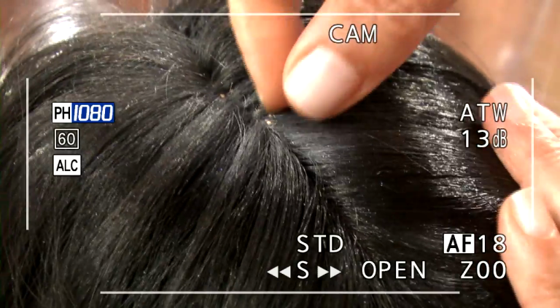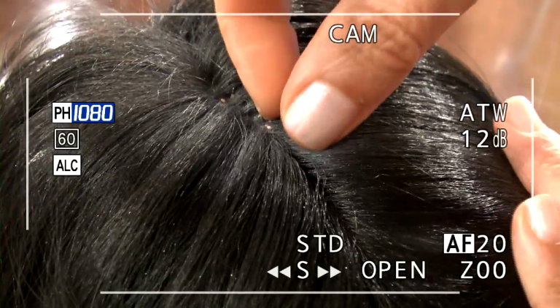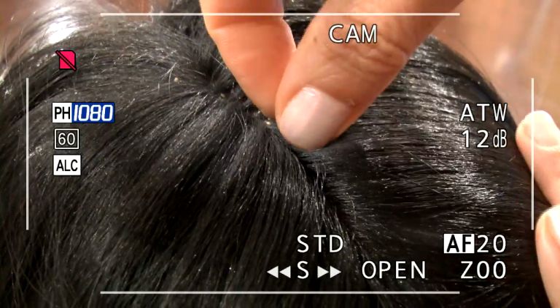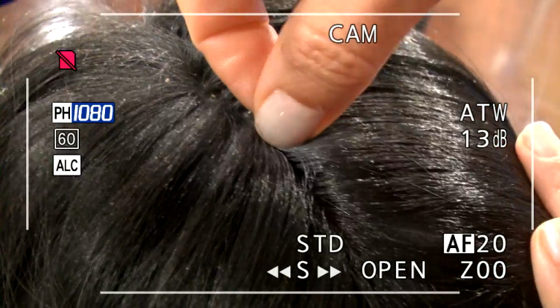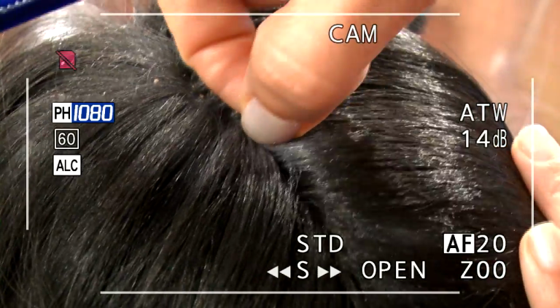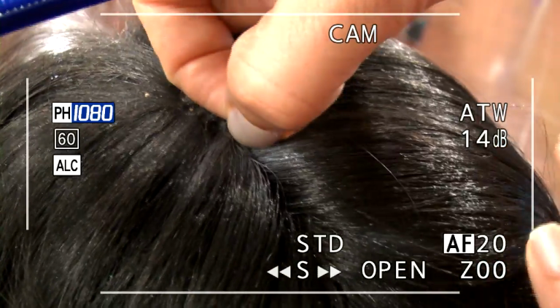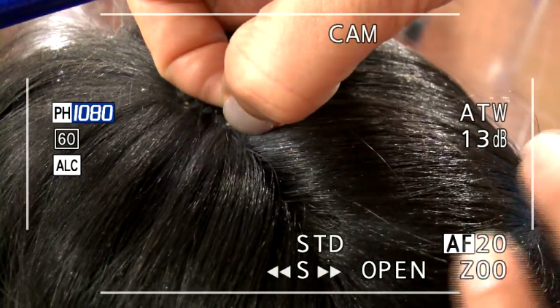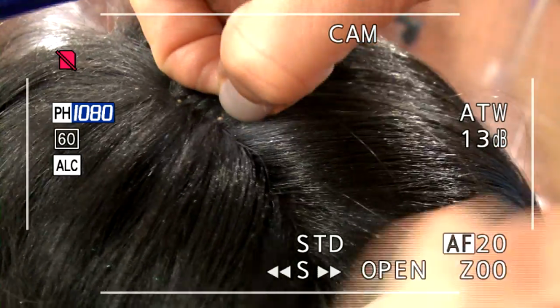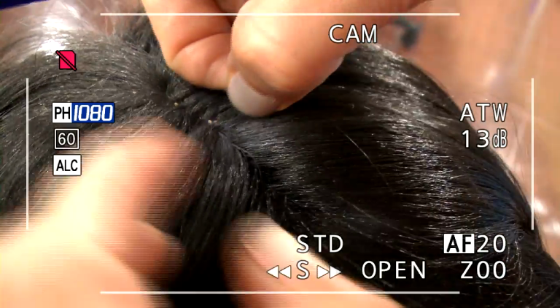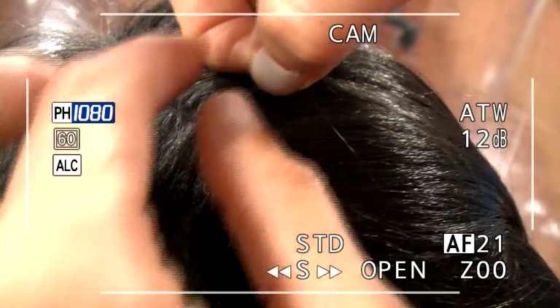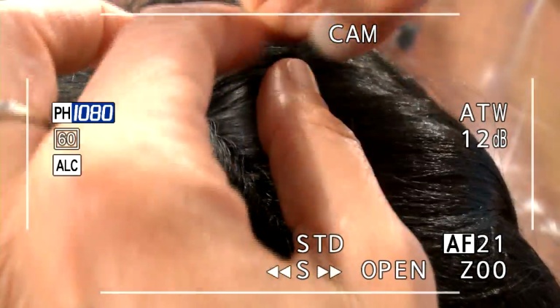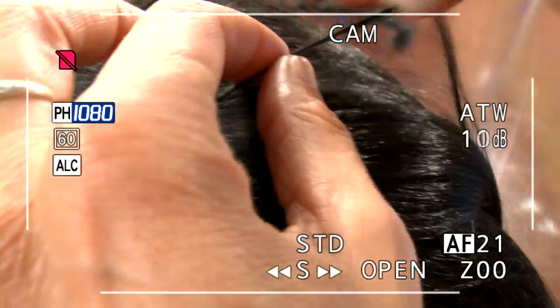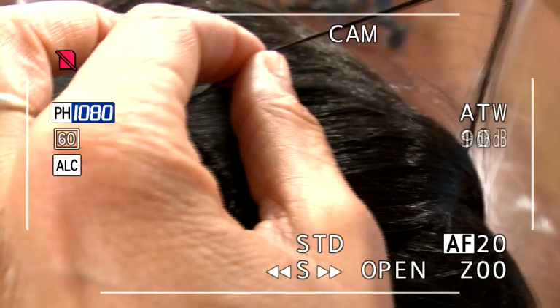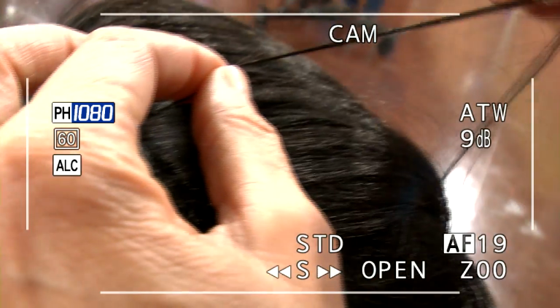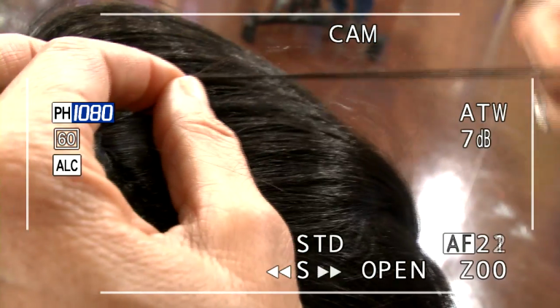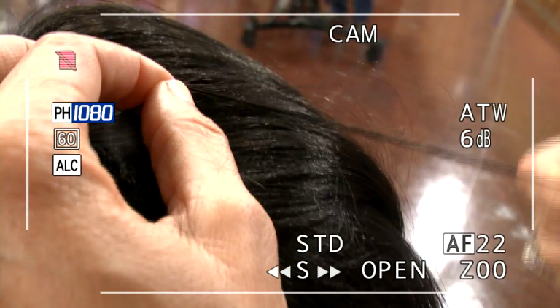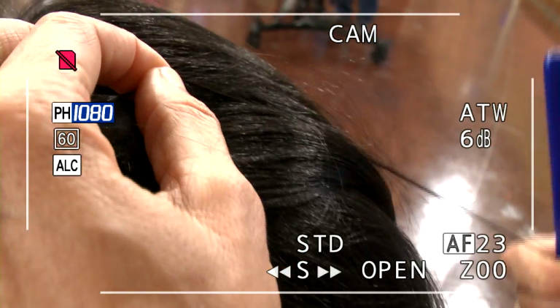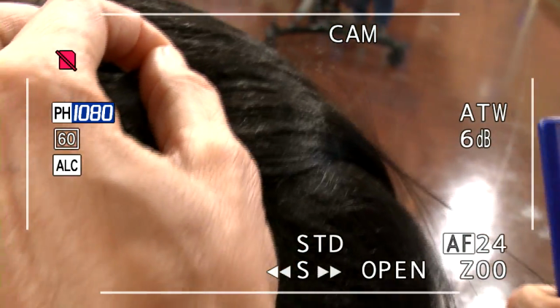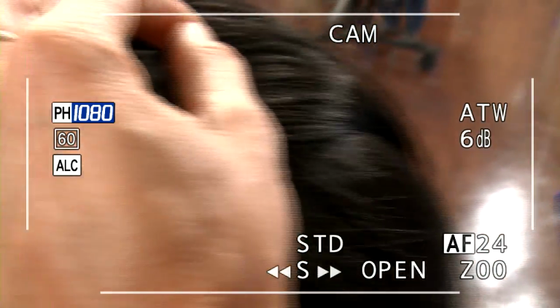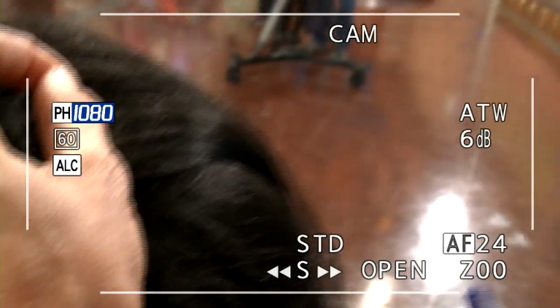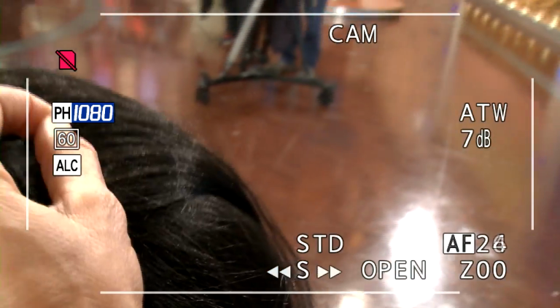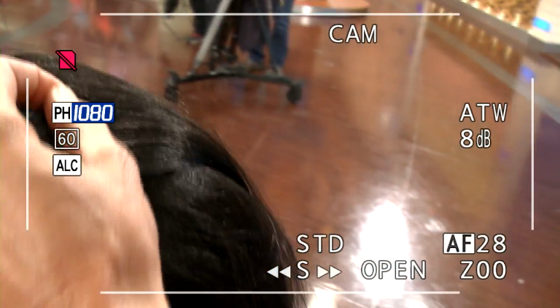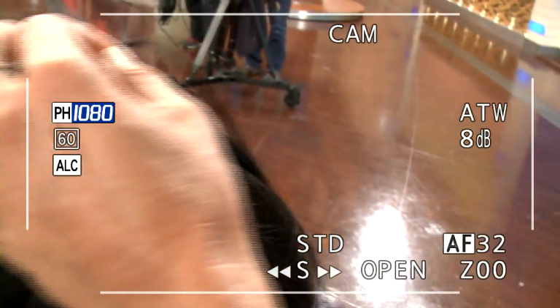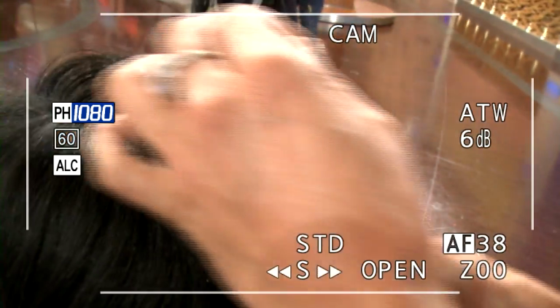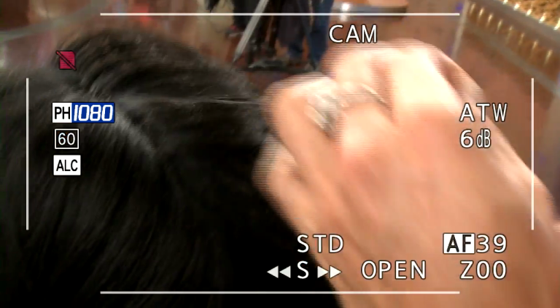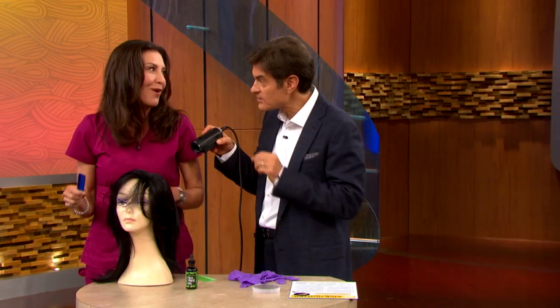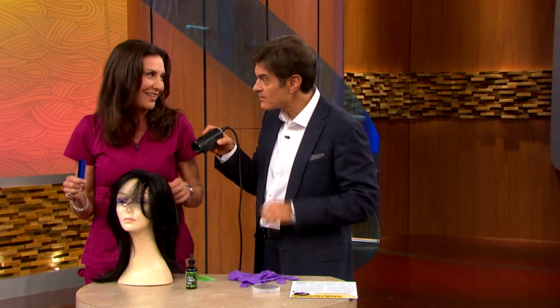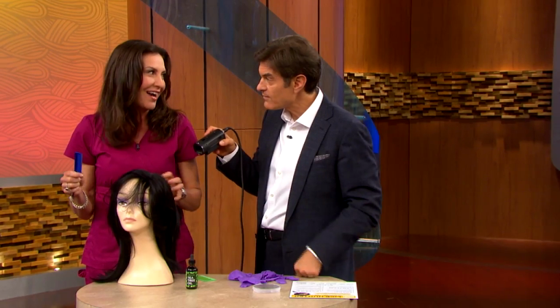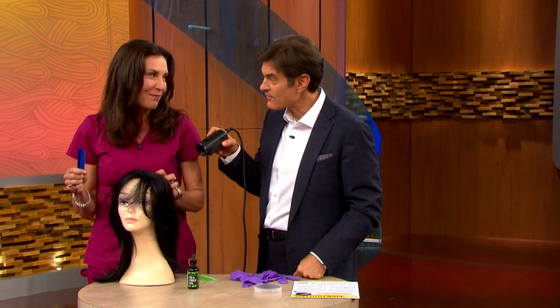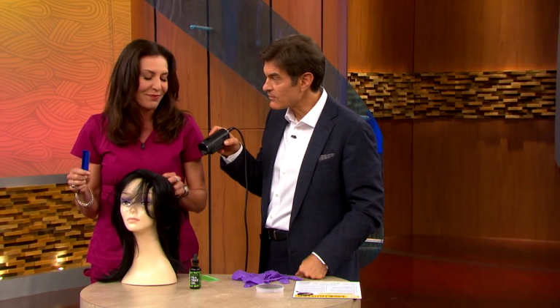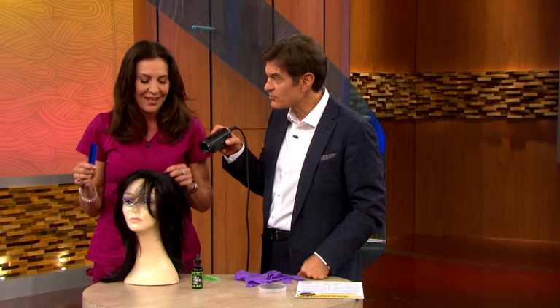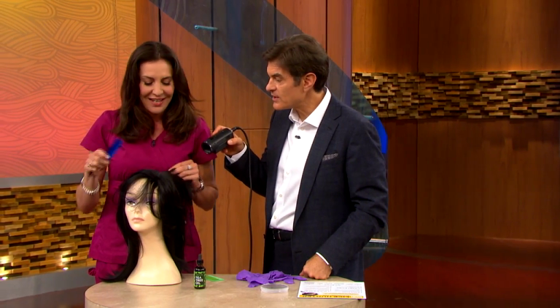Once you find an egg, you're going to pull it all the way down the hair shaft. One by one. You have to love those kids.